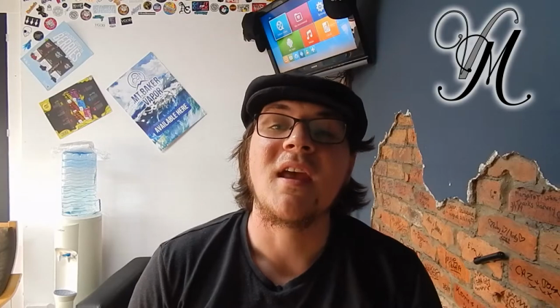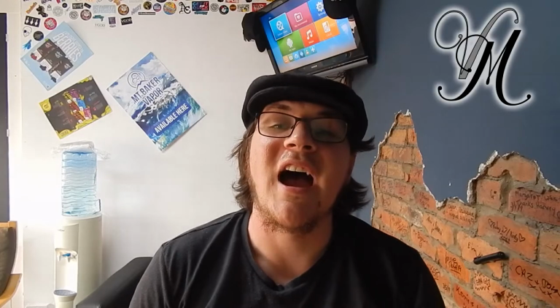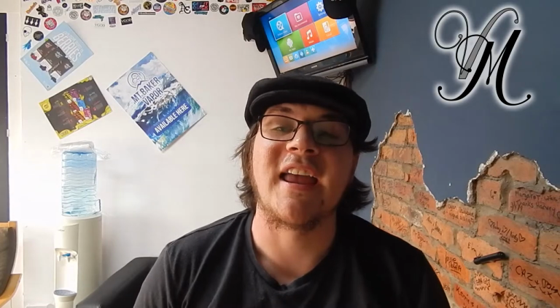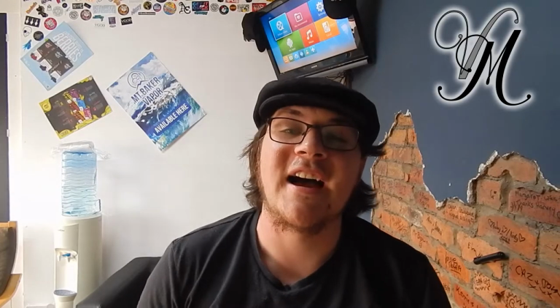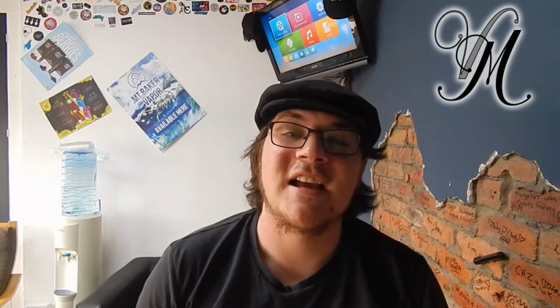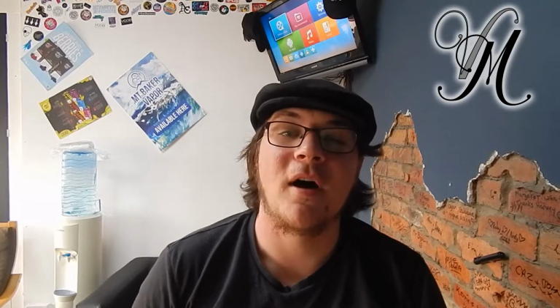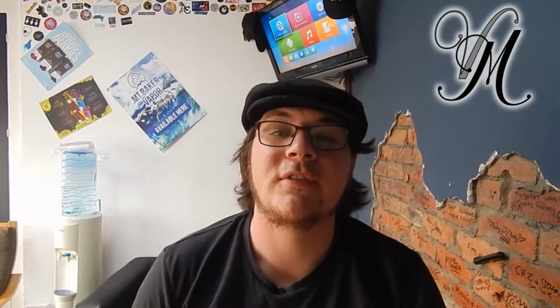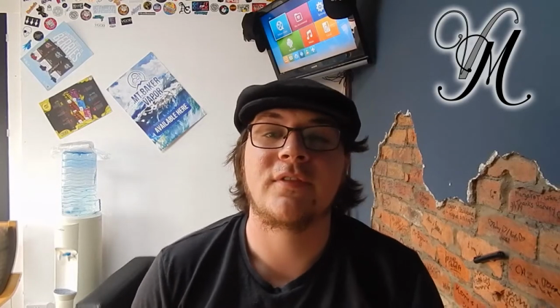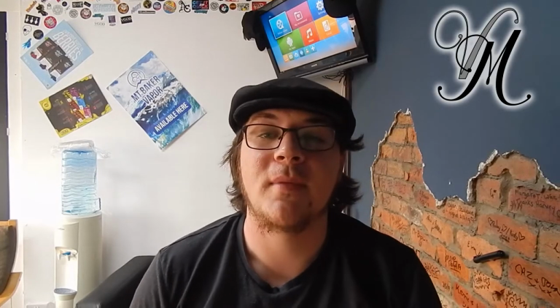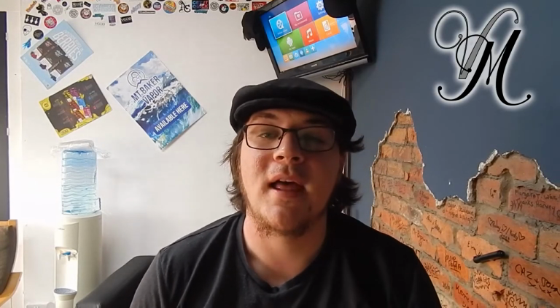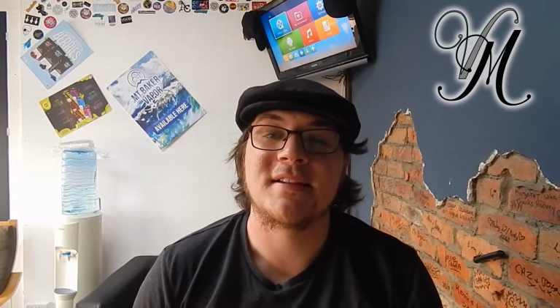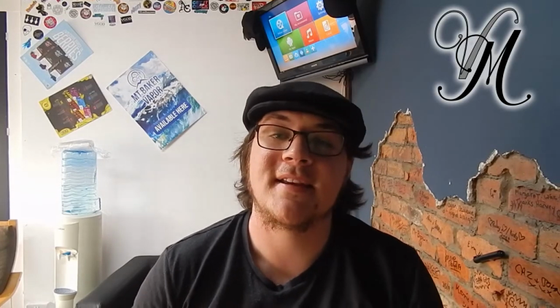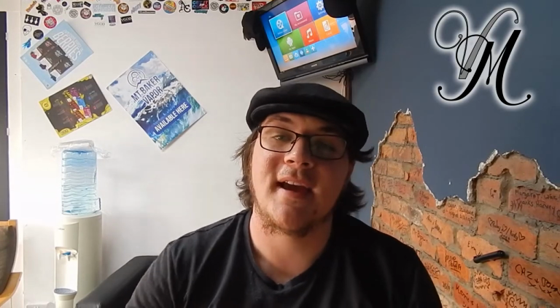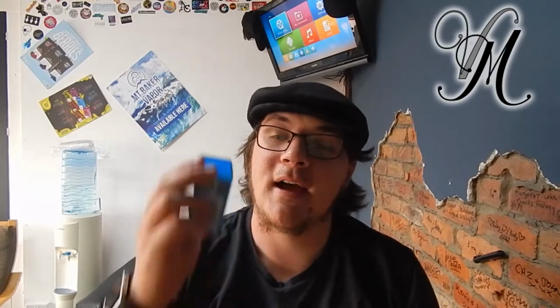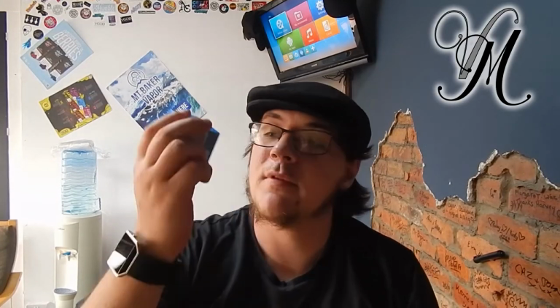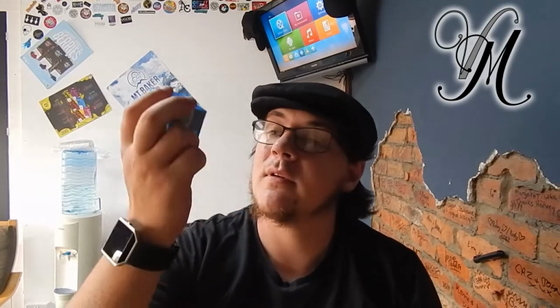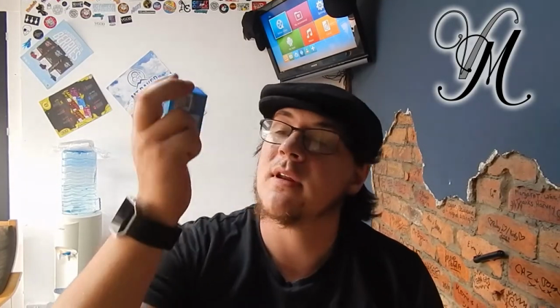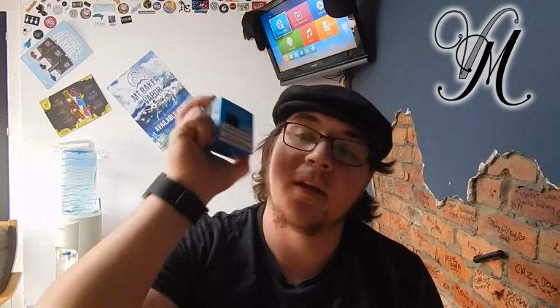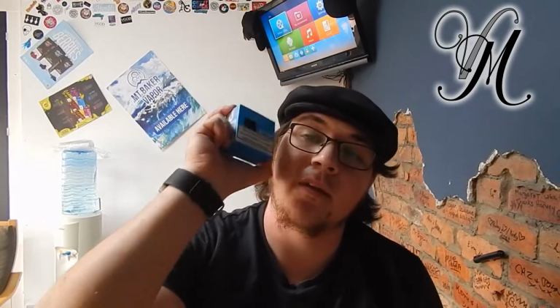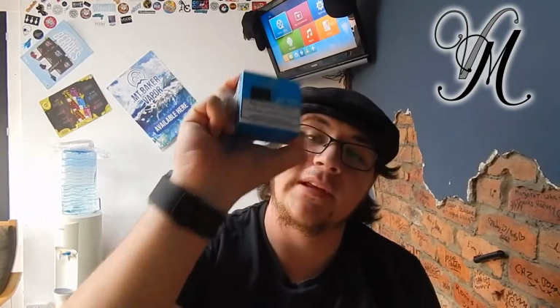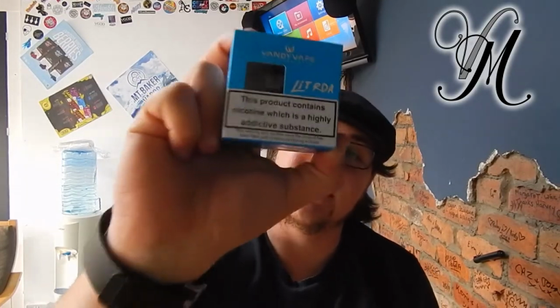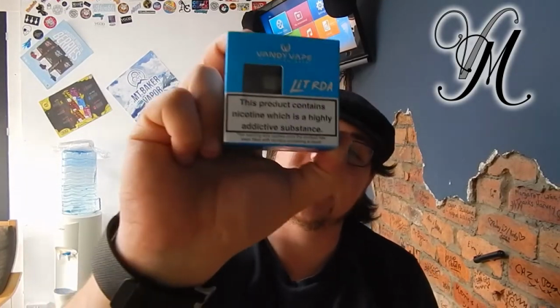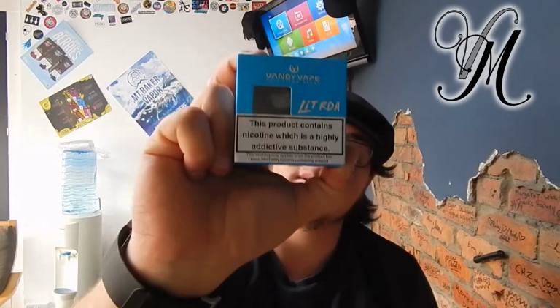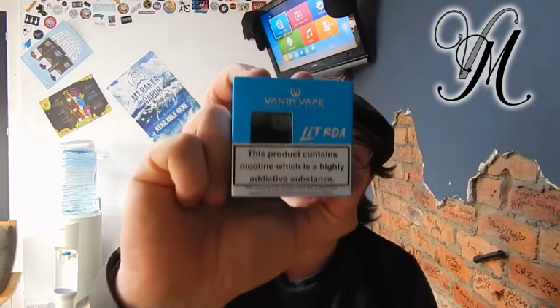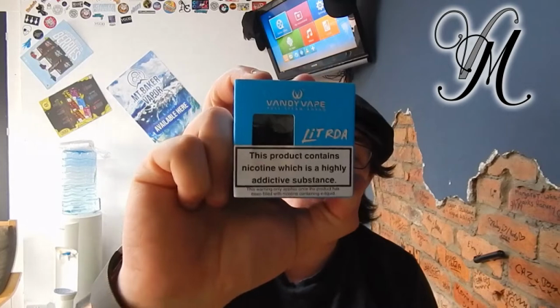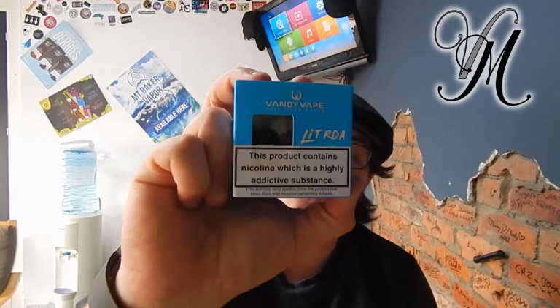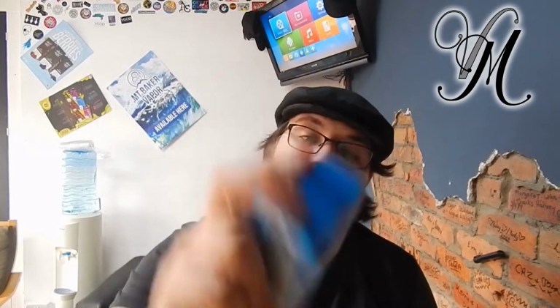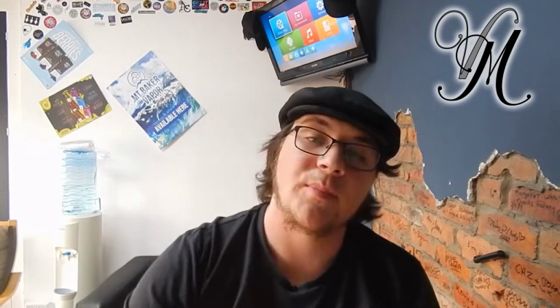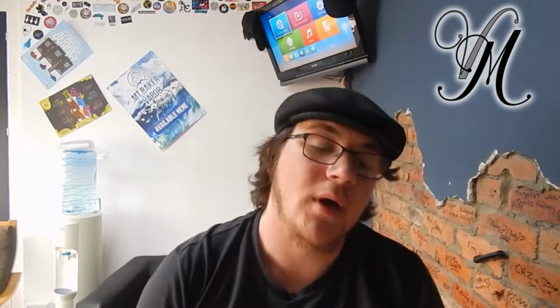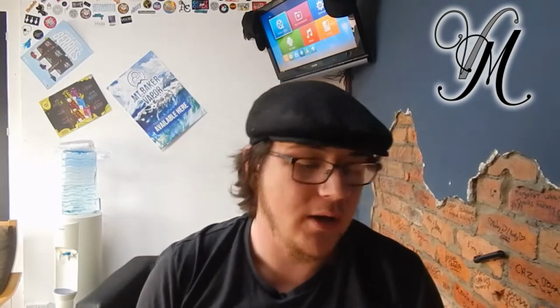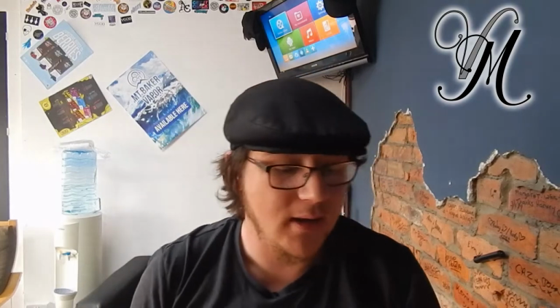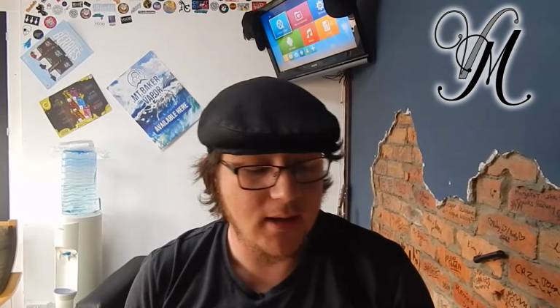Hi guys, I'm Harley from Vape Mill and today I'm reviewing the Lit by Vandivape RDA.